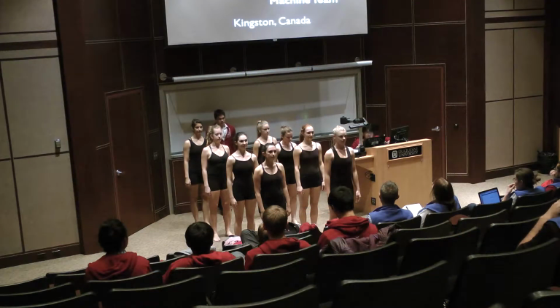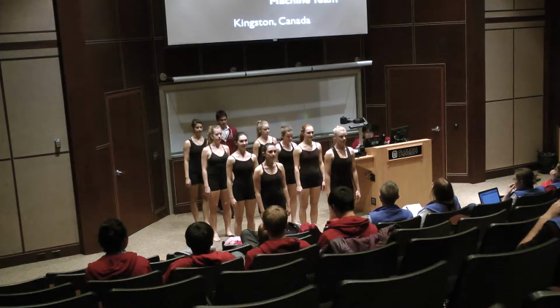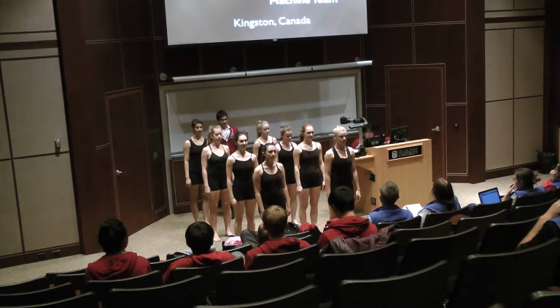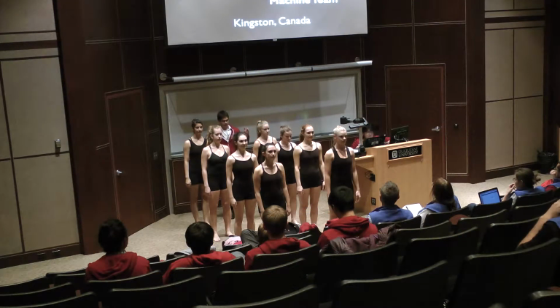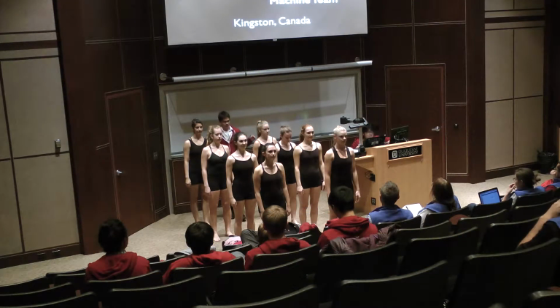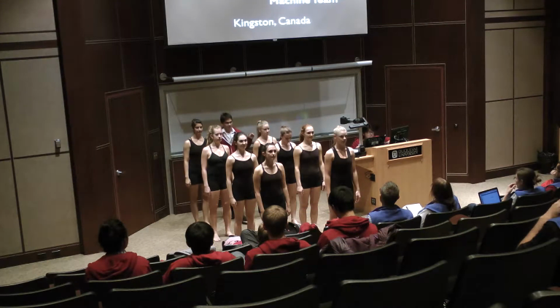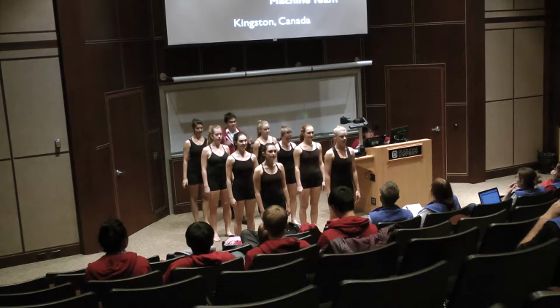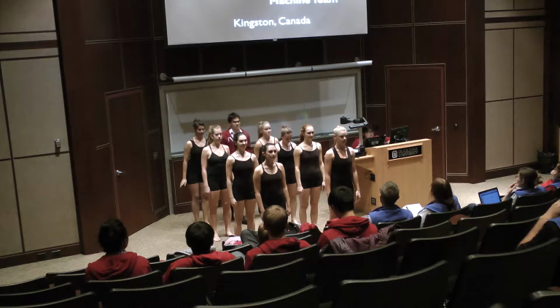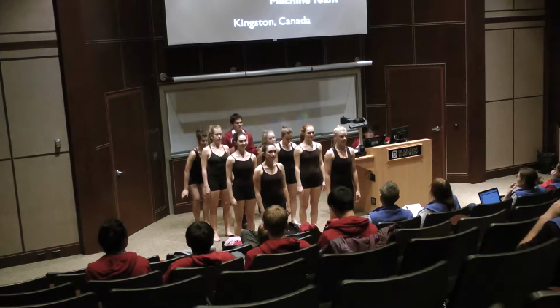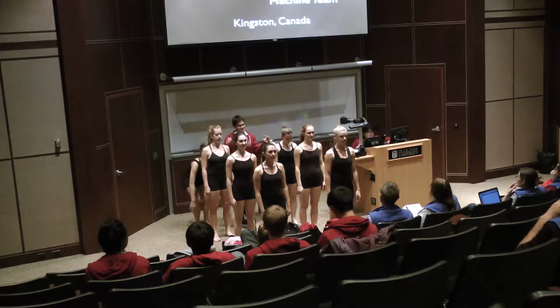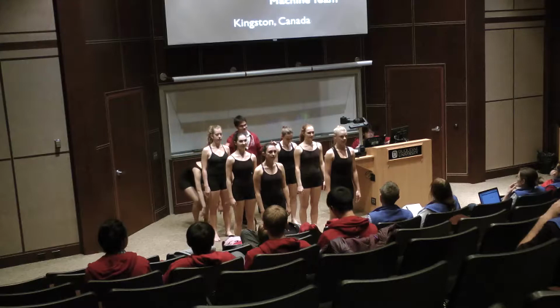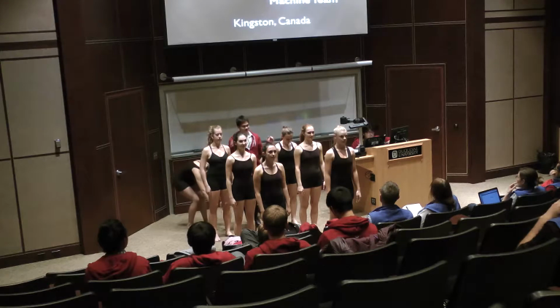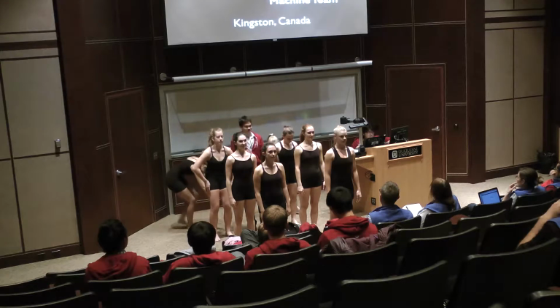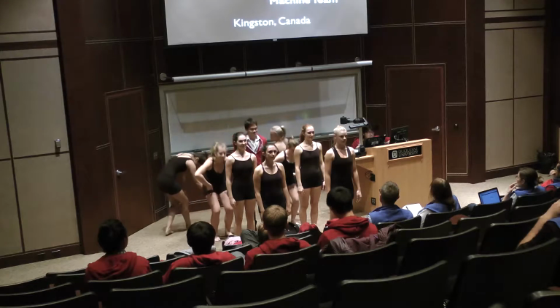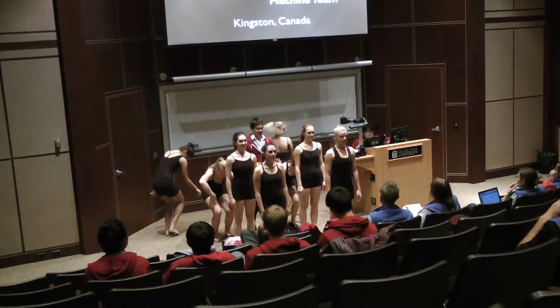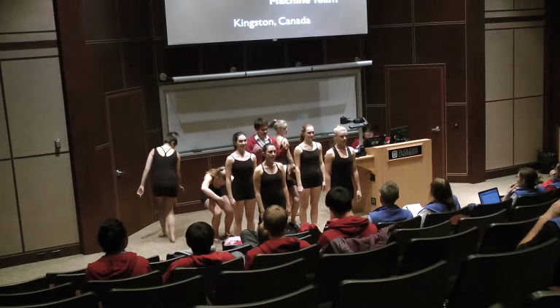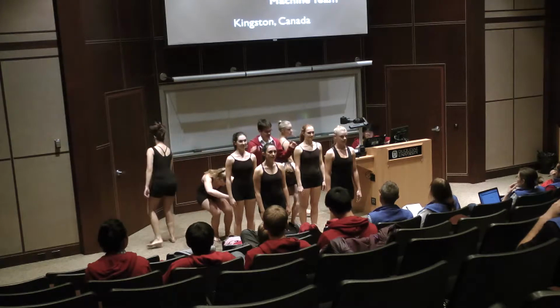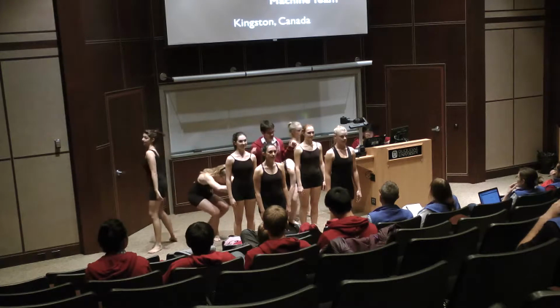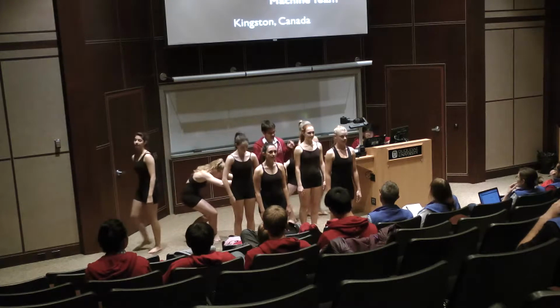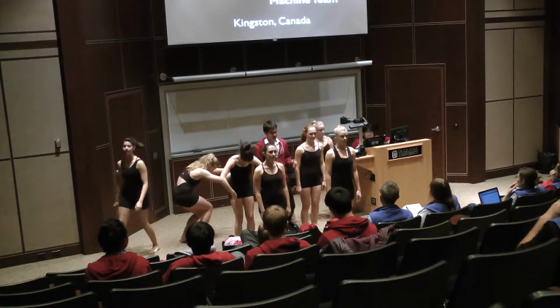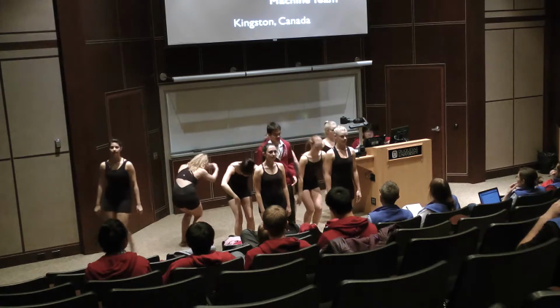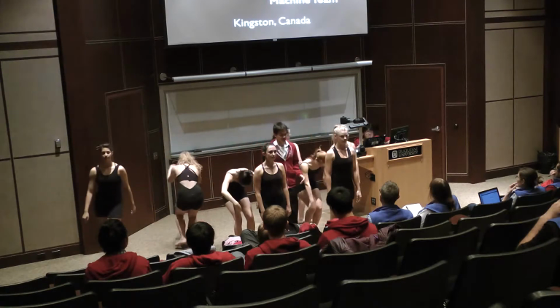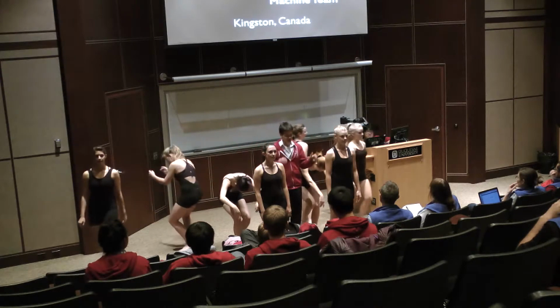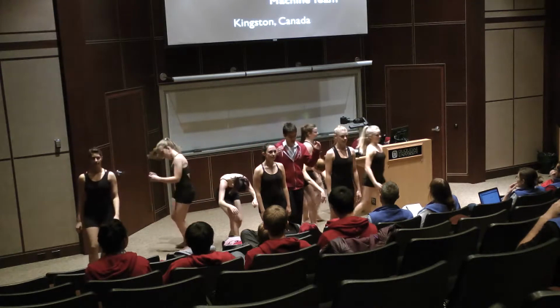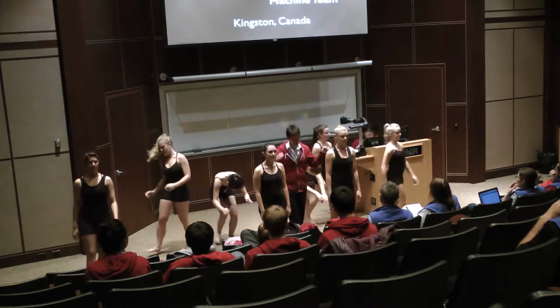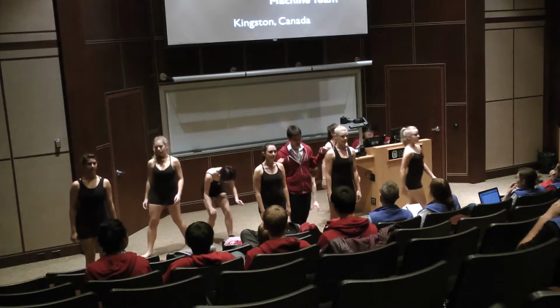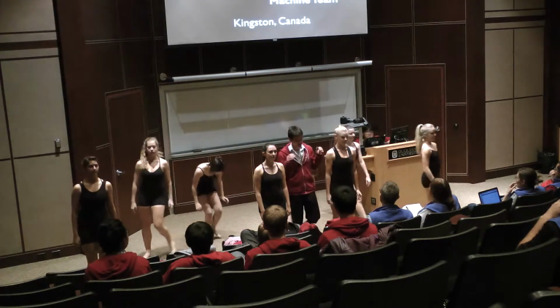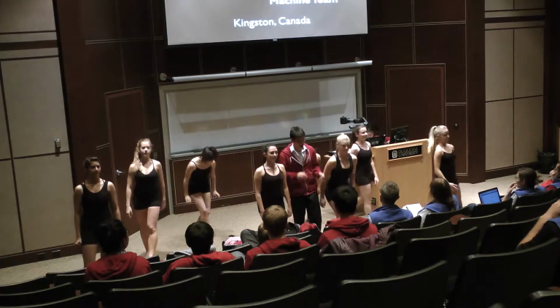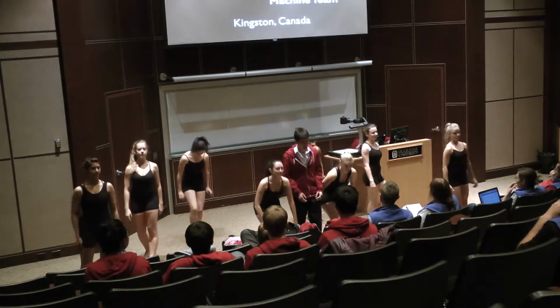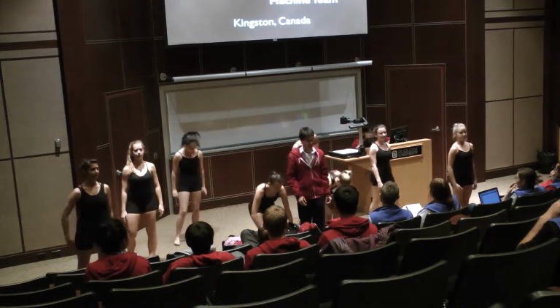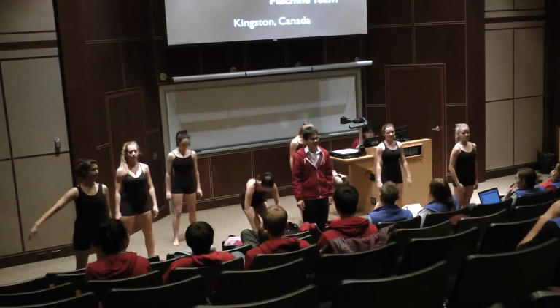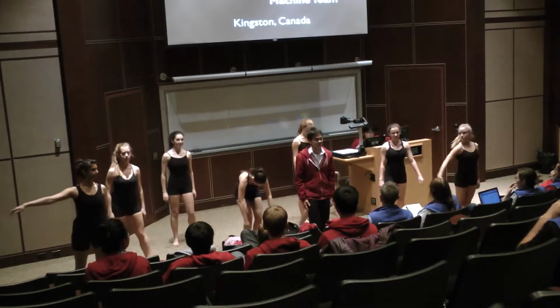Good afternoon, ladies and gentlemen. My name is Kevin, and we are the Queen's Genetically Engineered Machine Team.